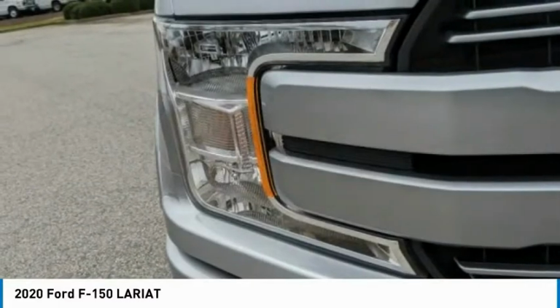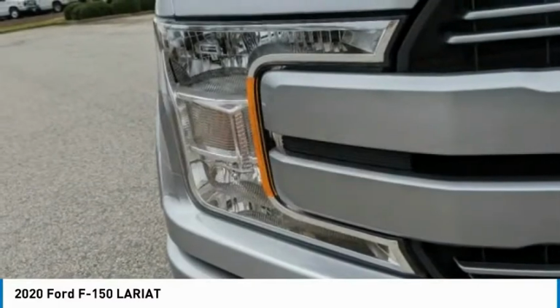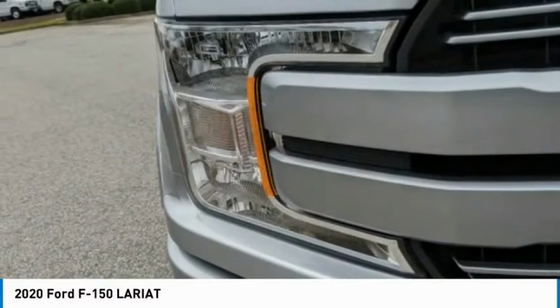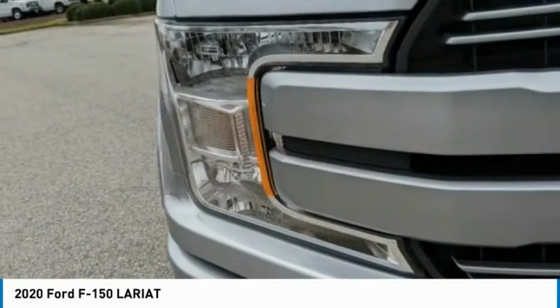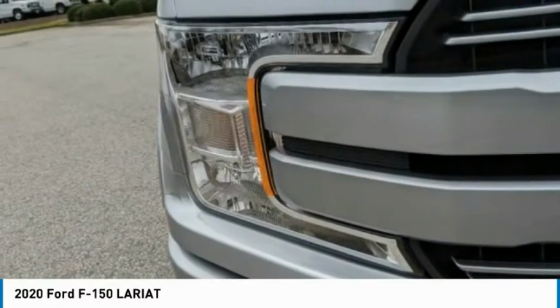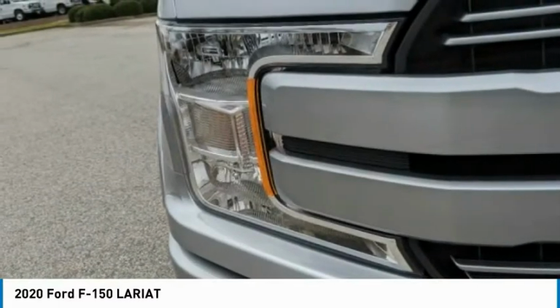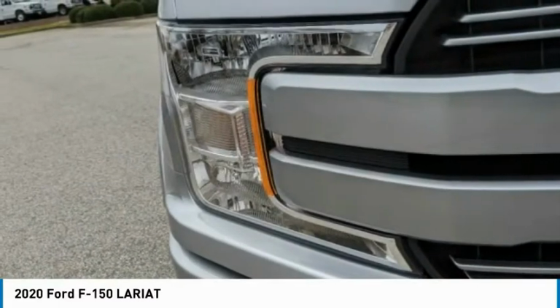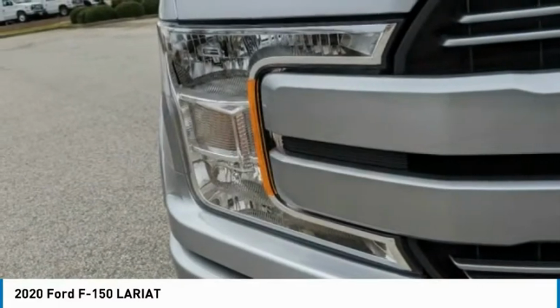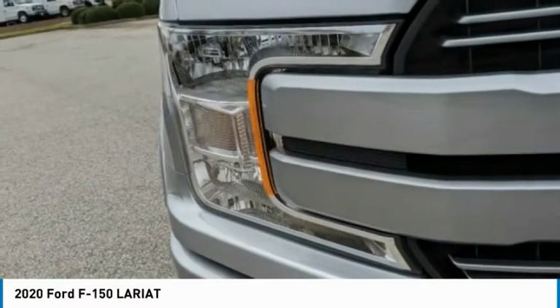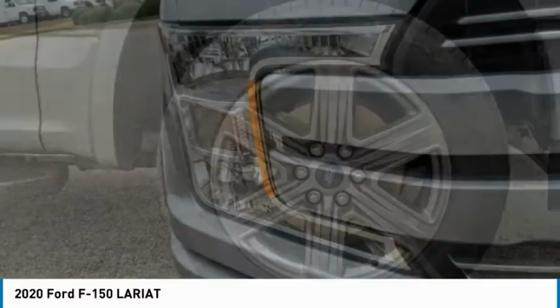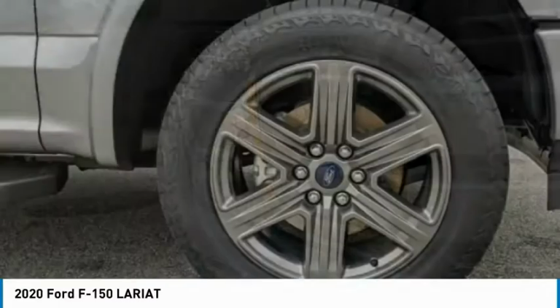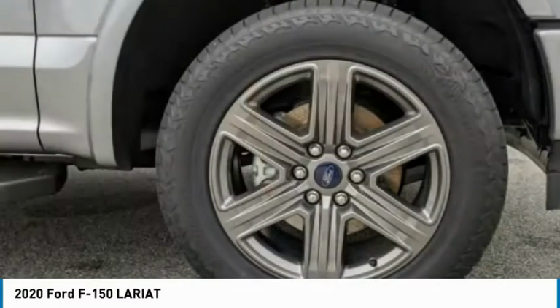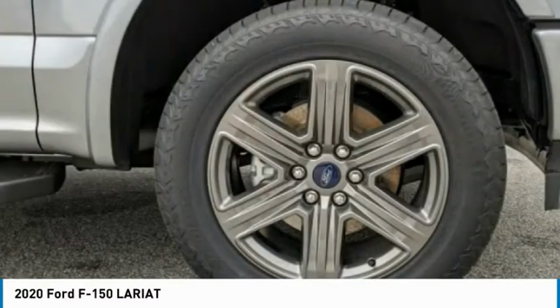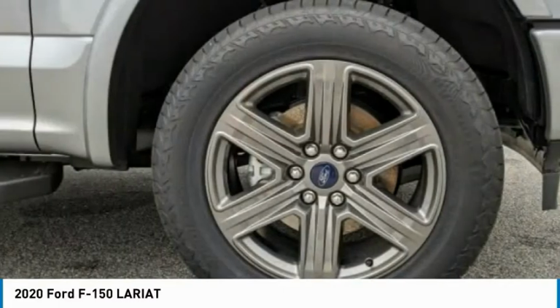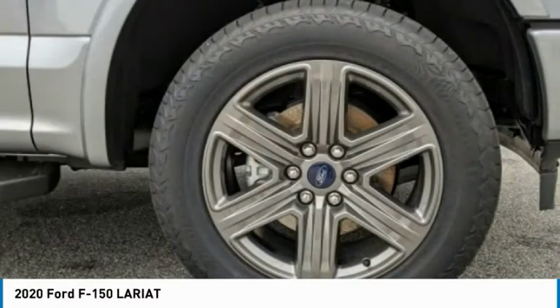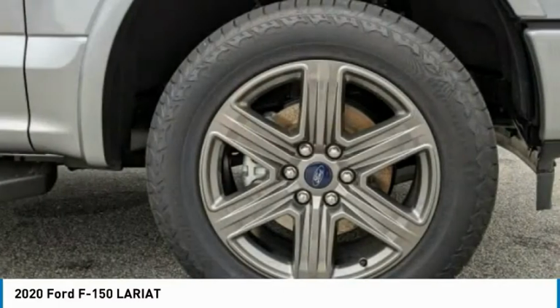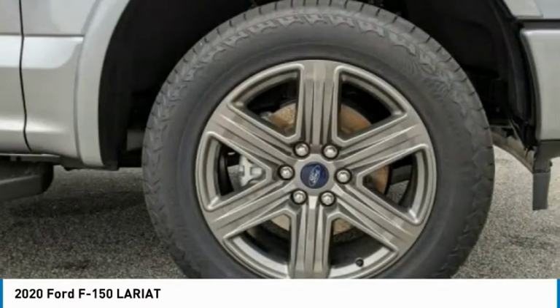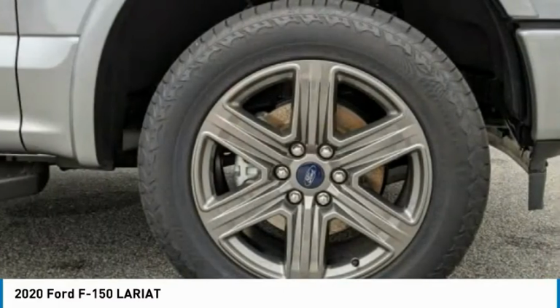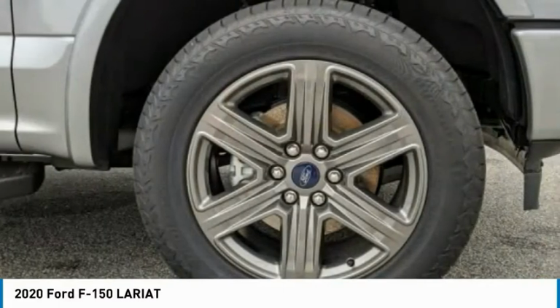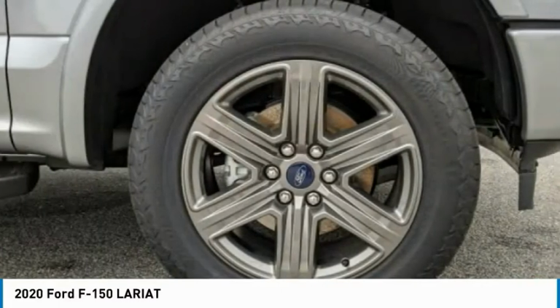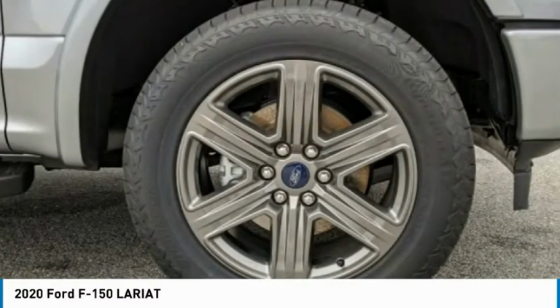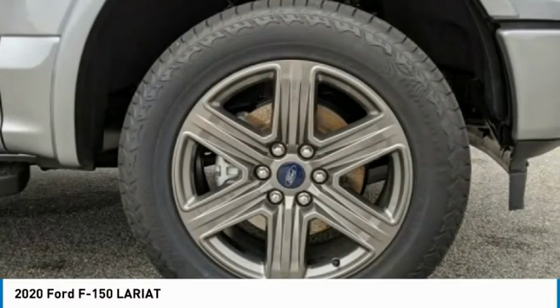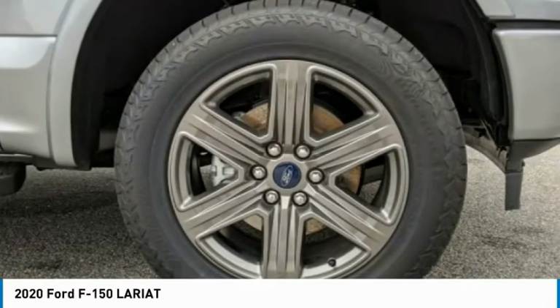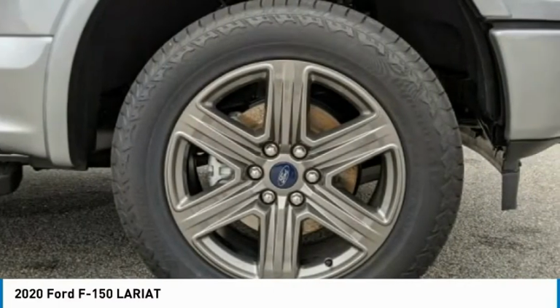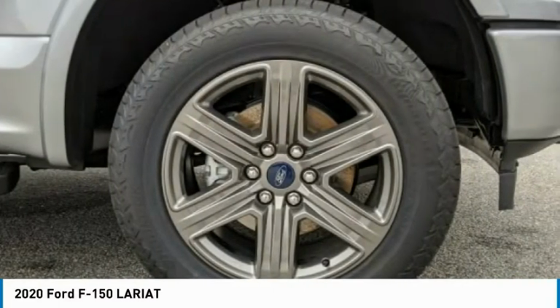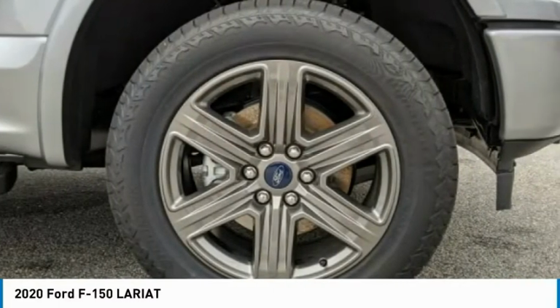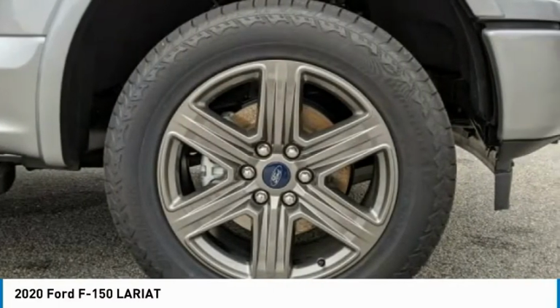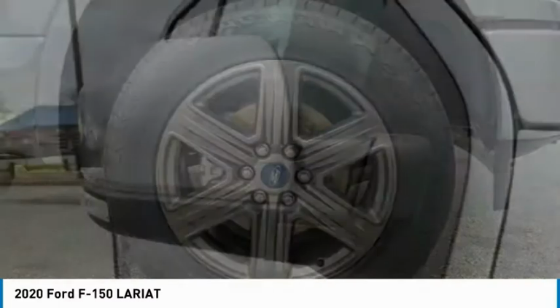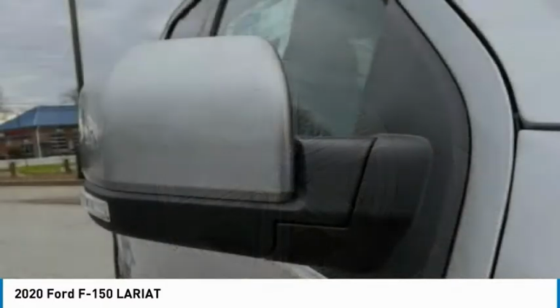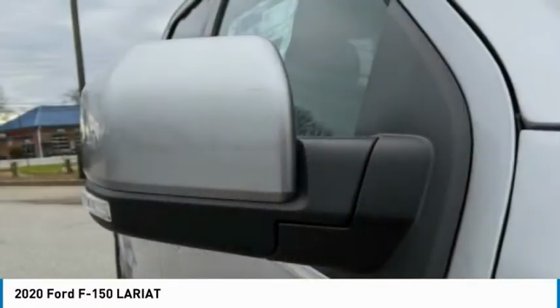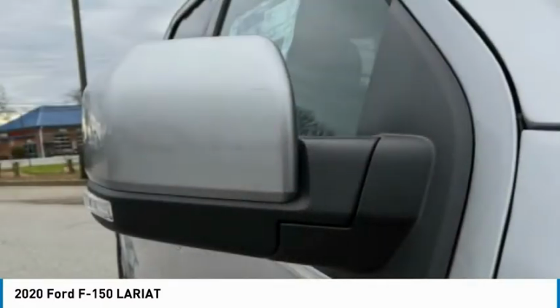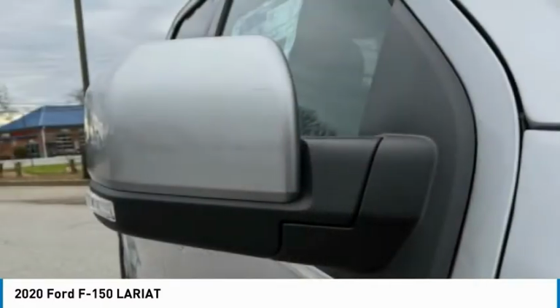Engine immobilizer. Drive away with a great deal on this vehicle. Call or stop in today.